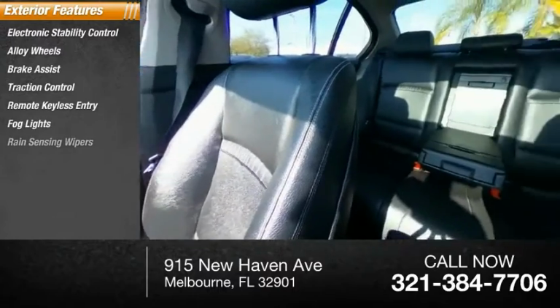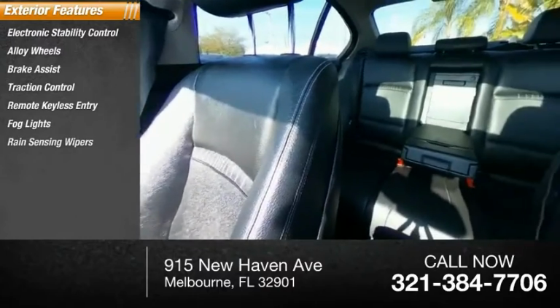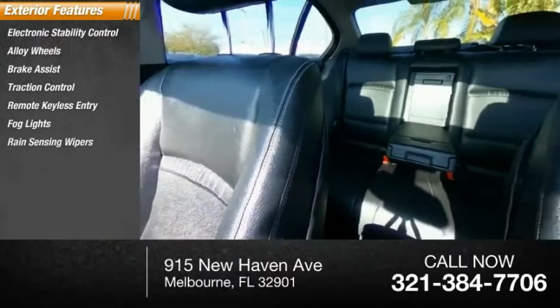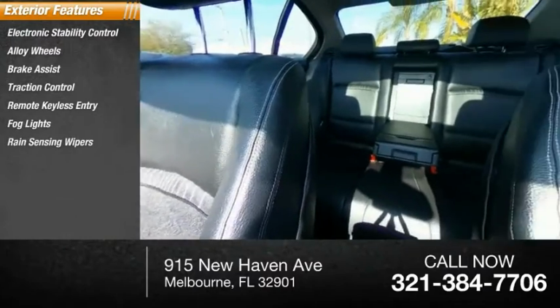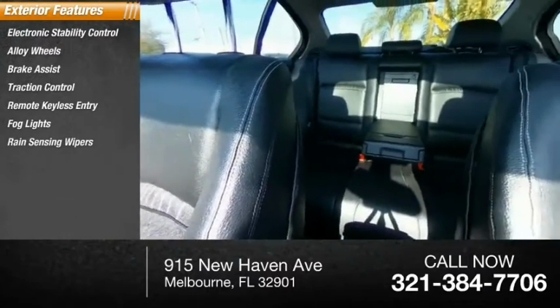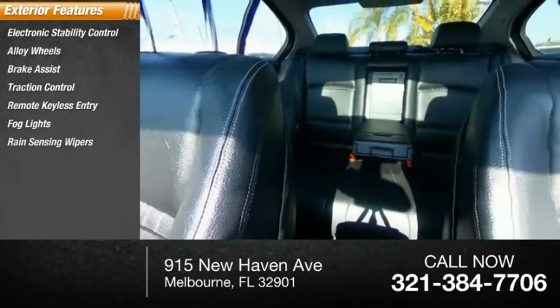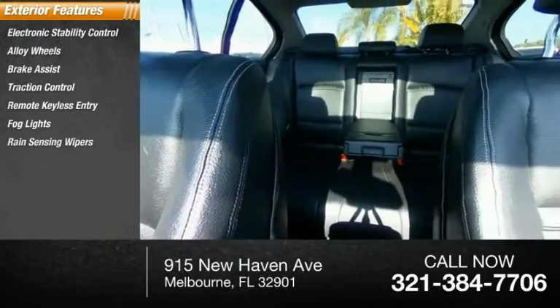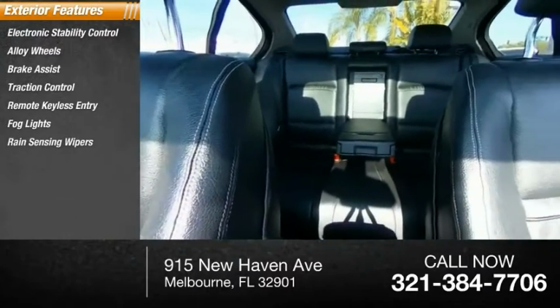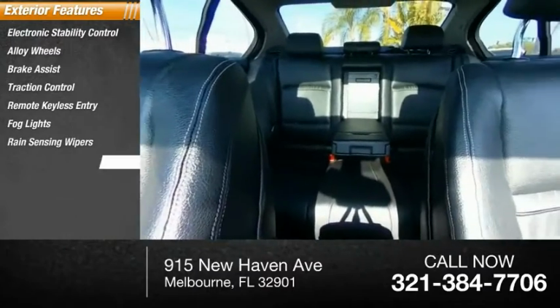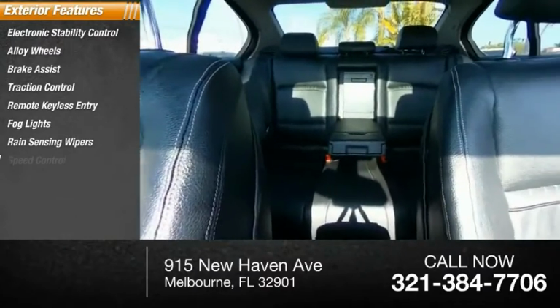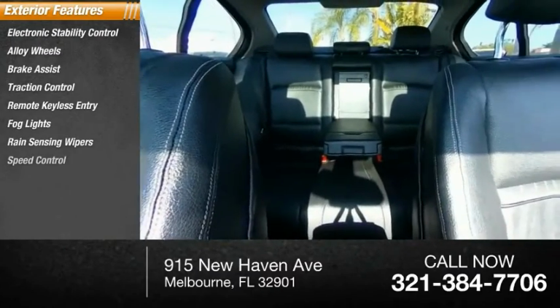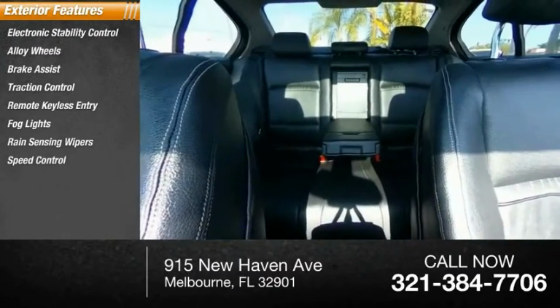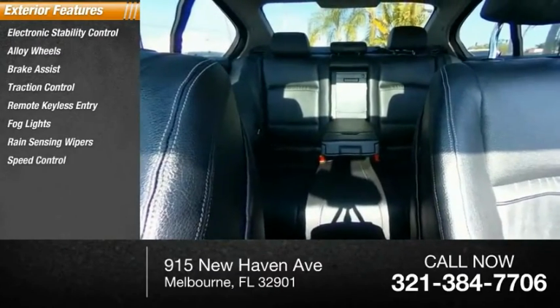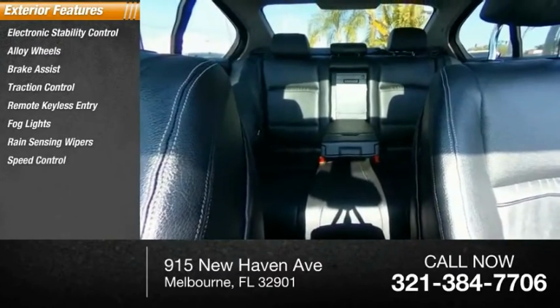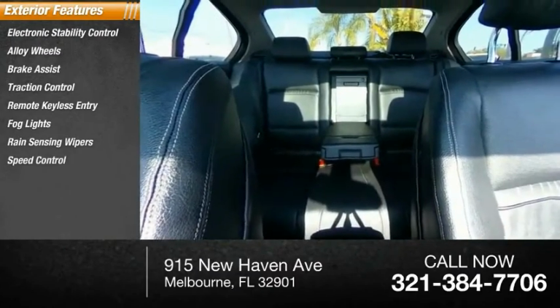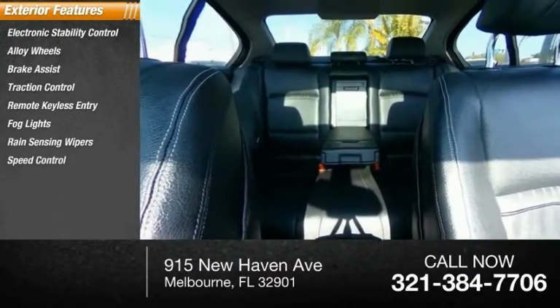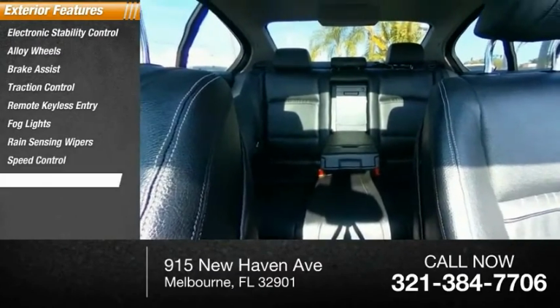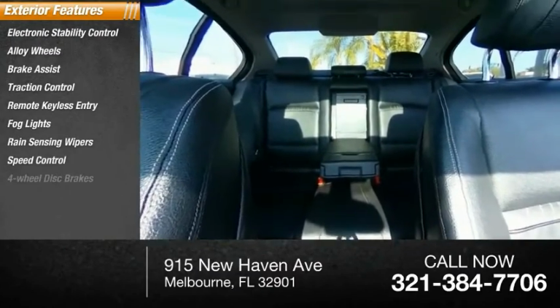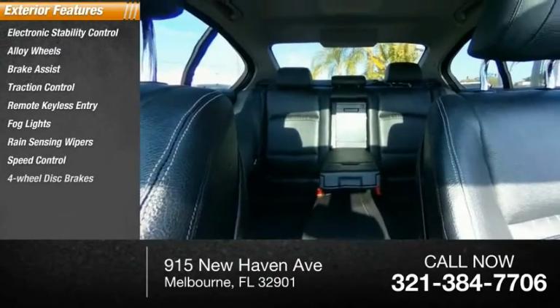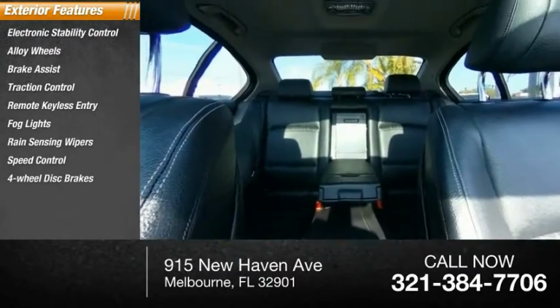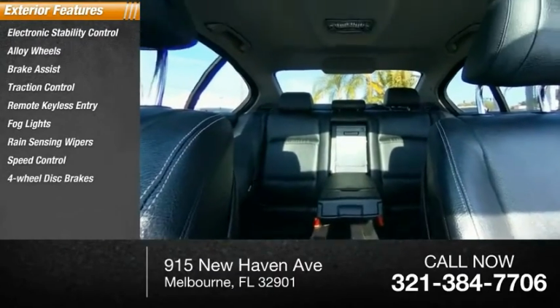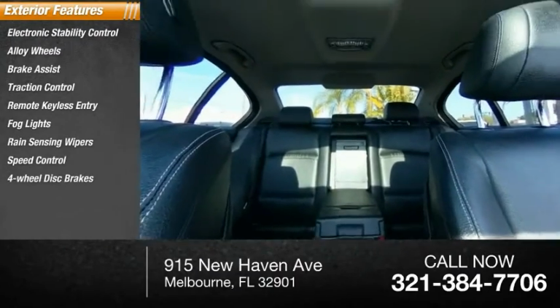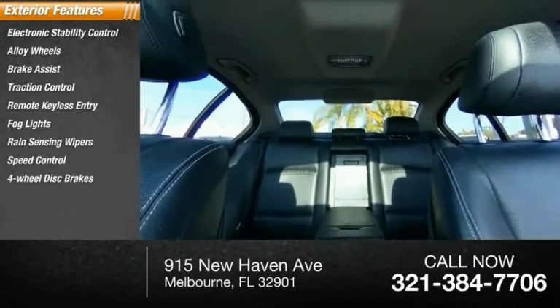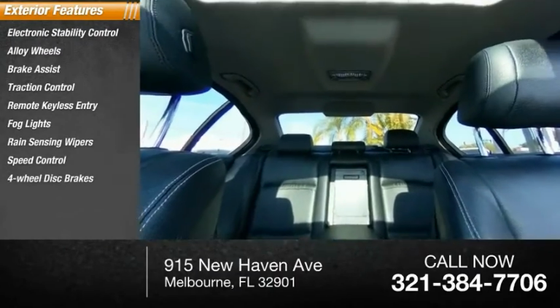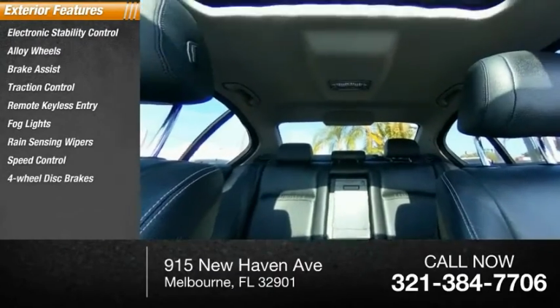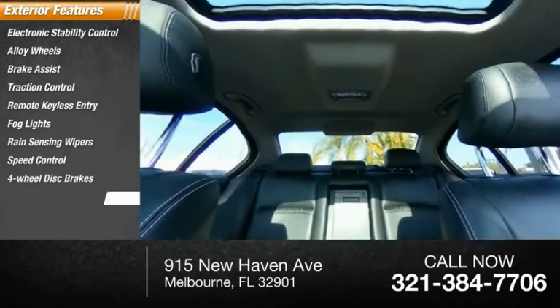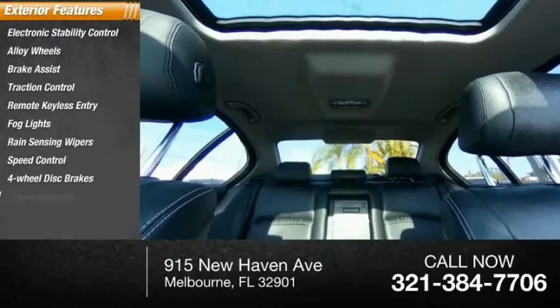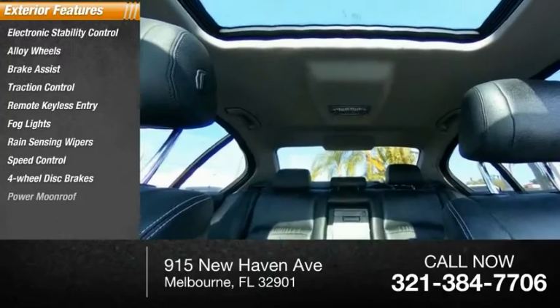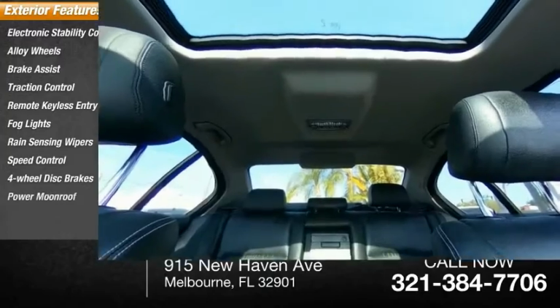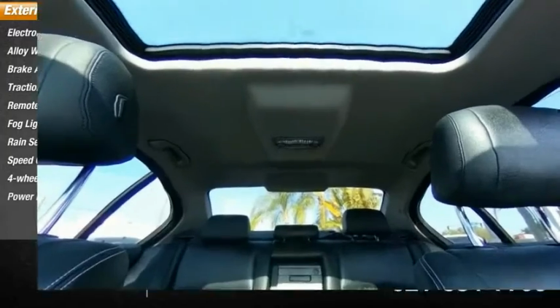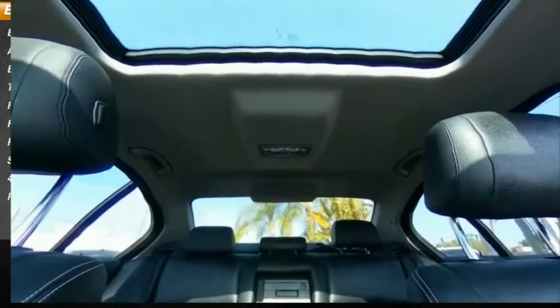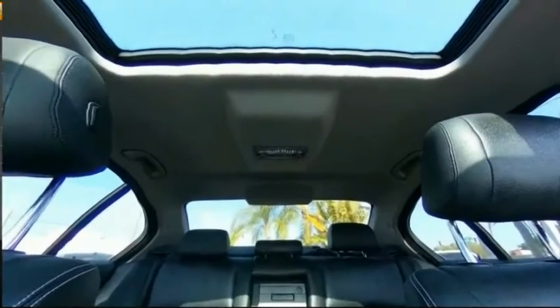Rain-sensing wipers, speed control, four-wheel disc brakes, and a power moonroof.